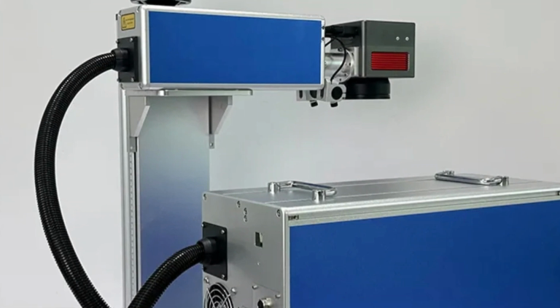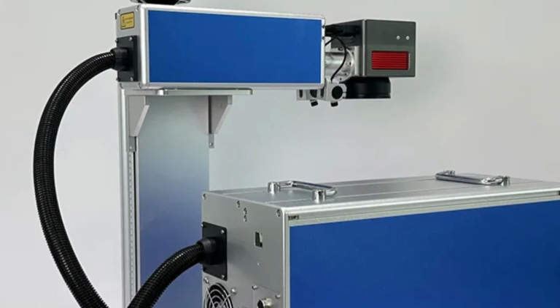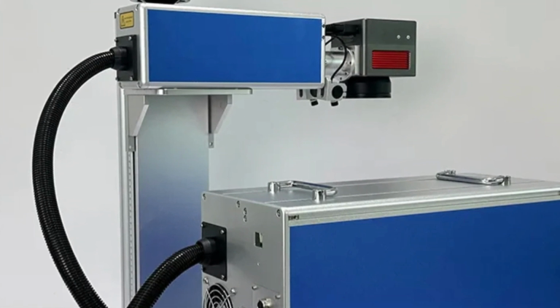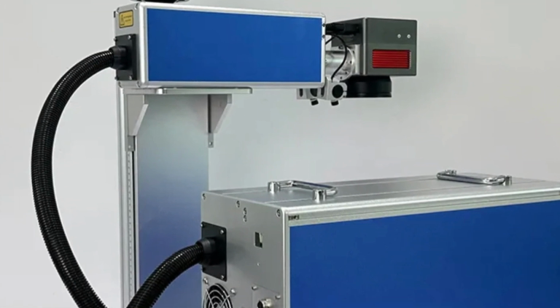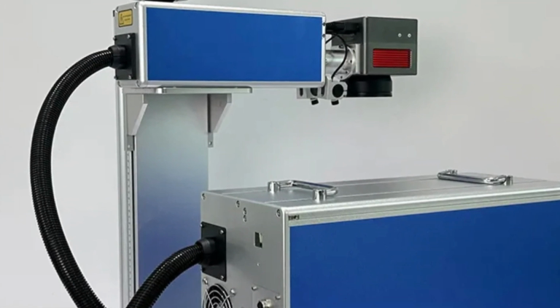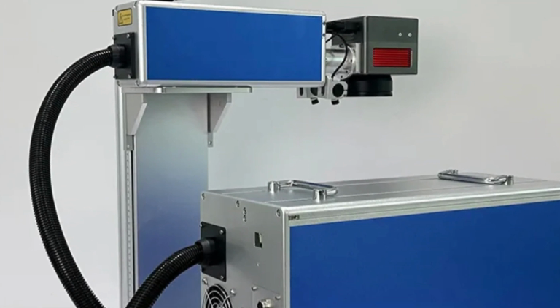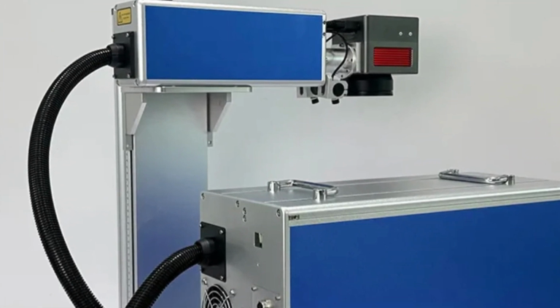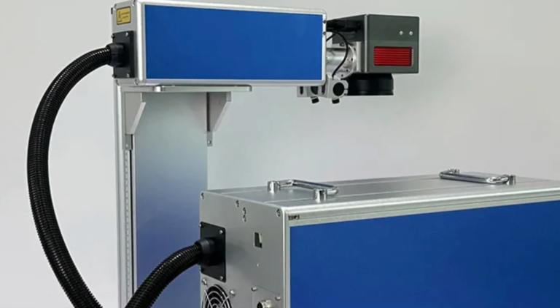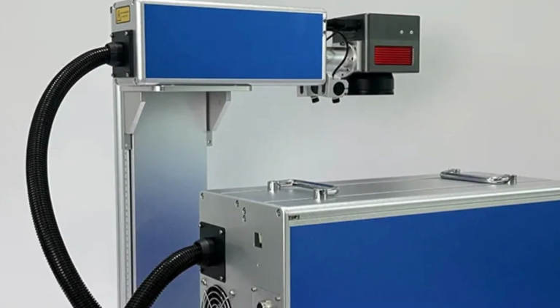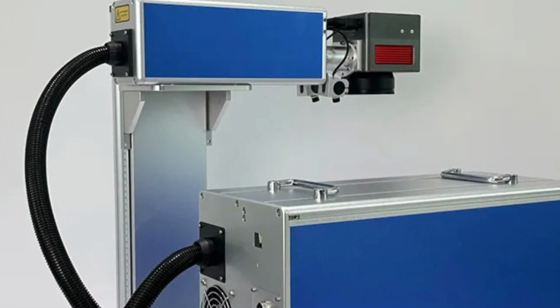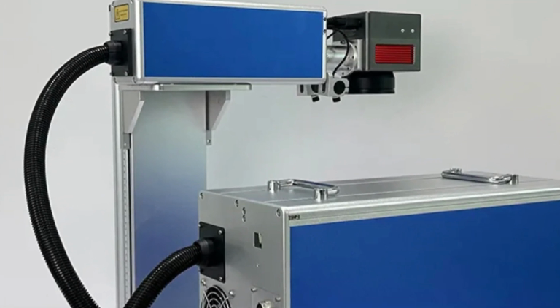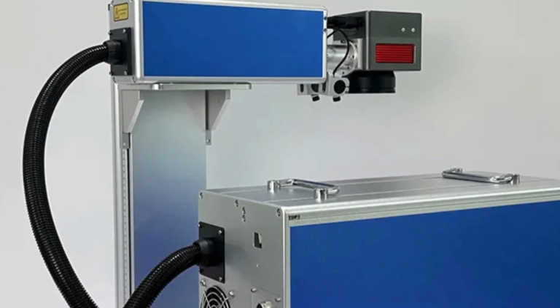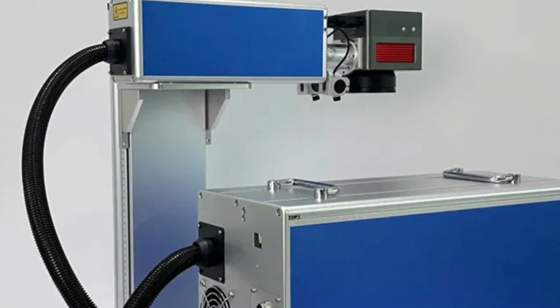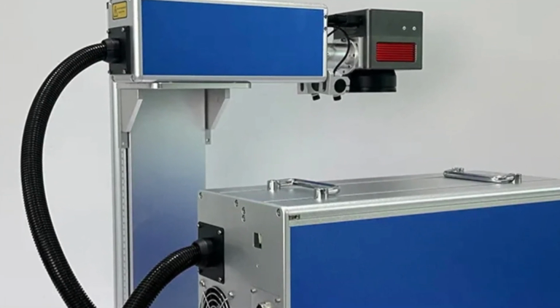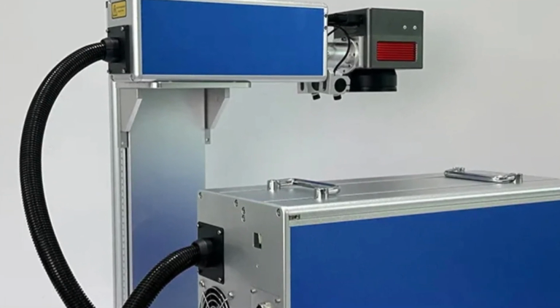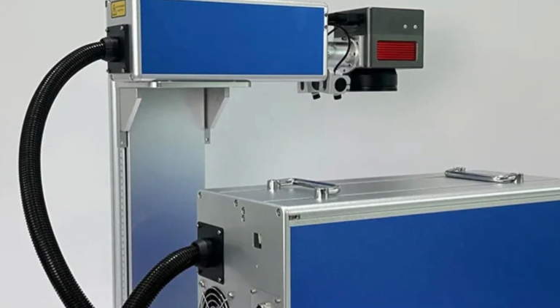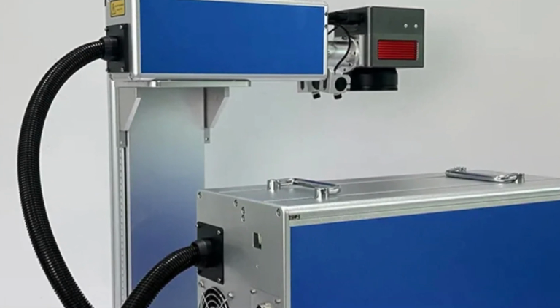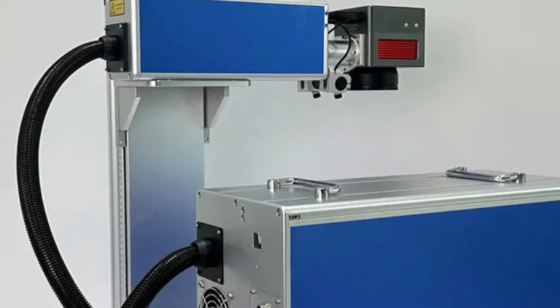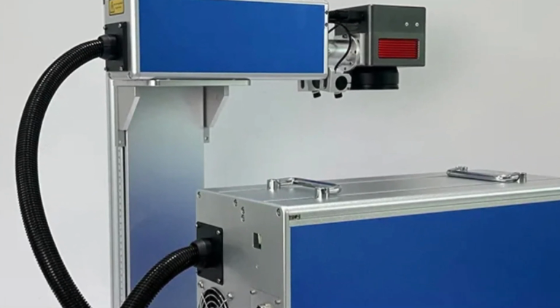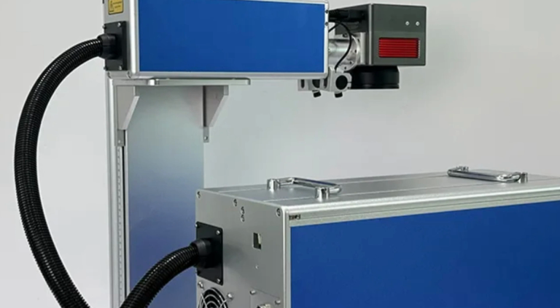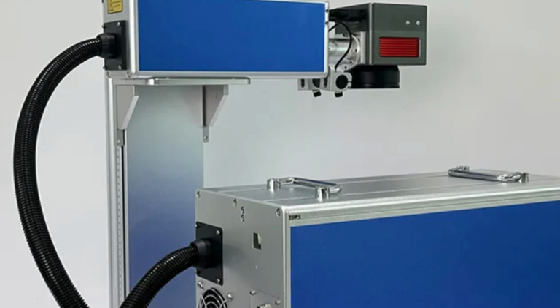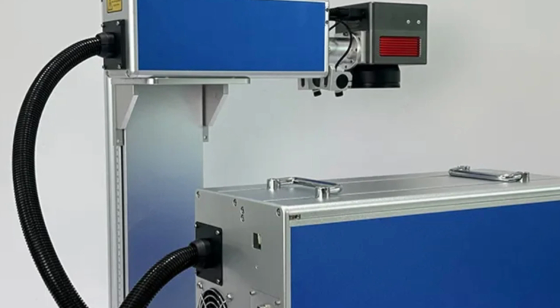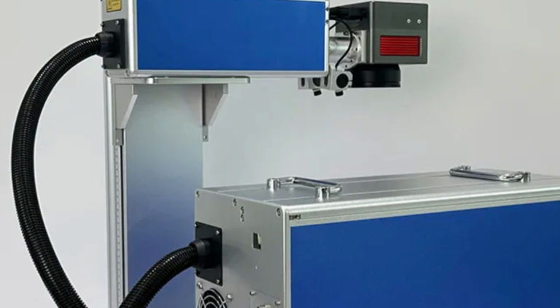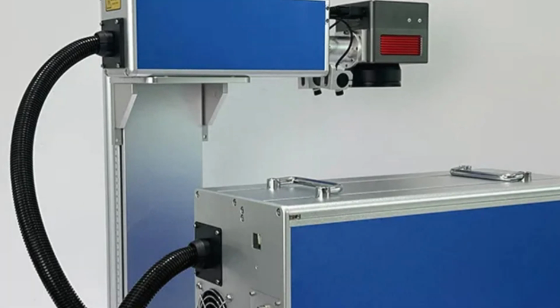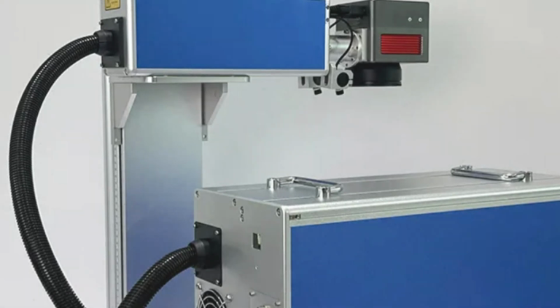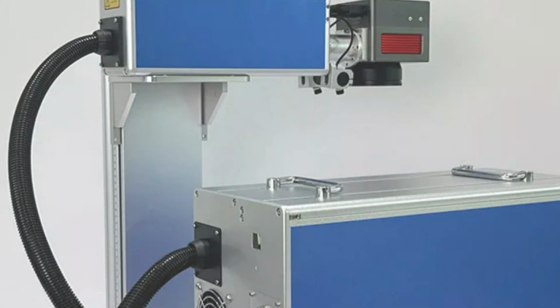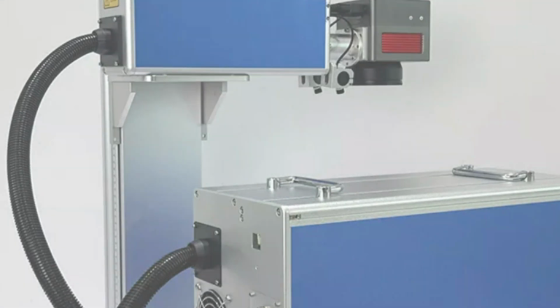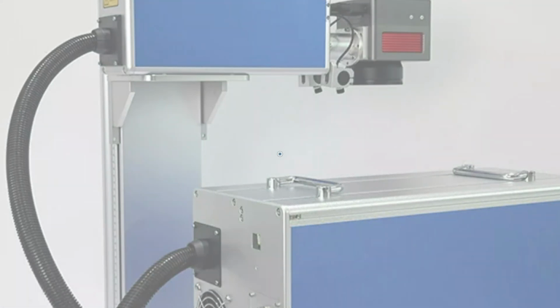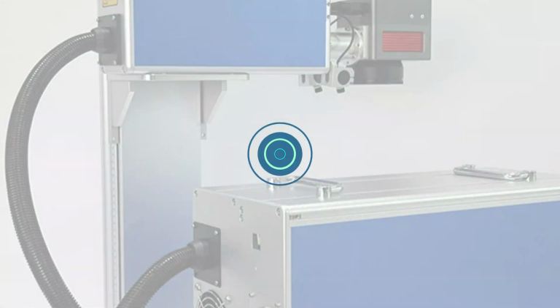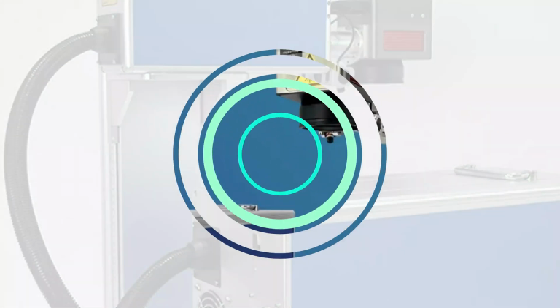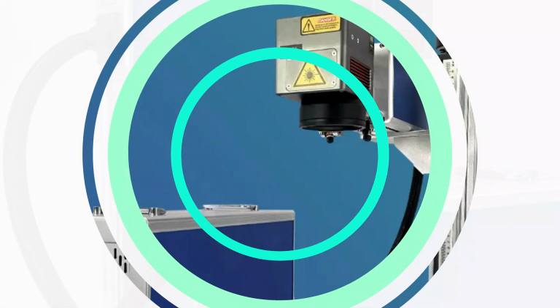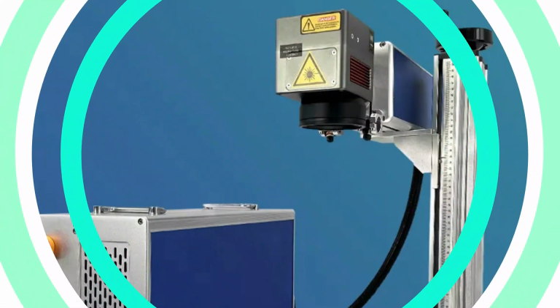Its compact and durable design weighs just 40 kg, ensuring durability and longevity. Focuslaser offers a 12-month warranty and responsive customer support.